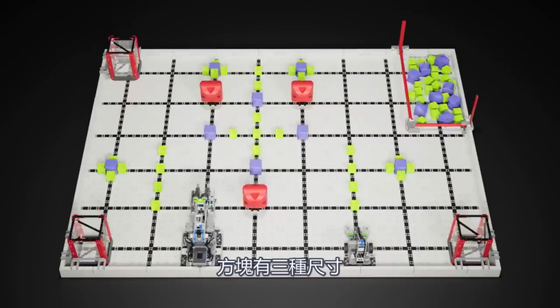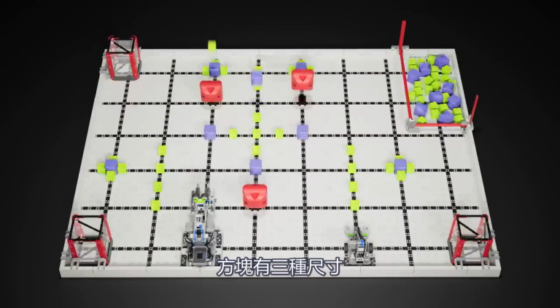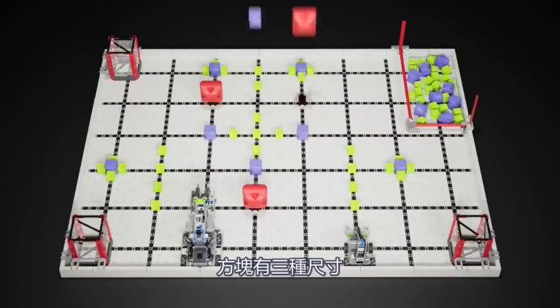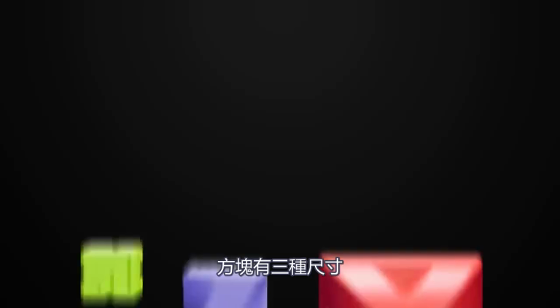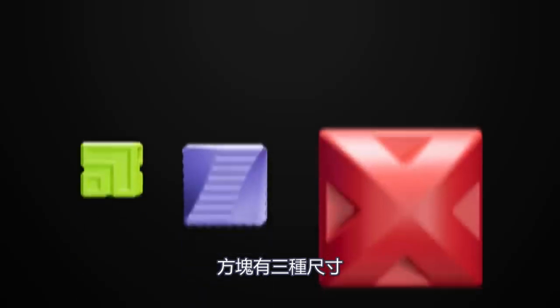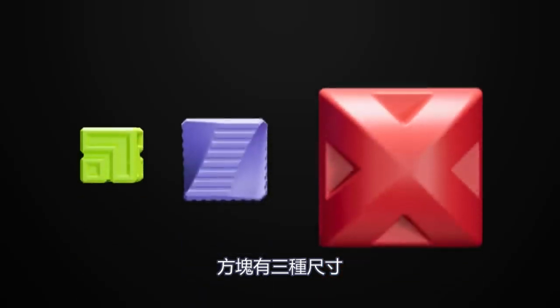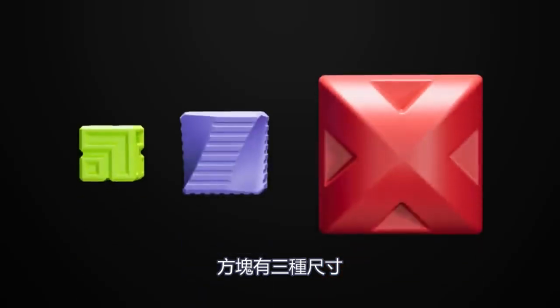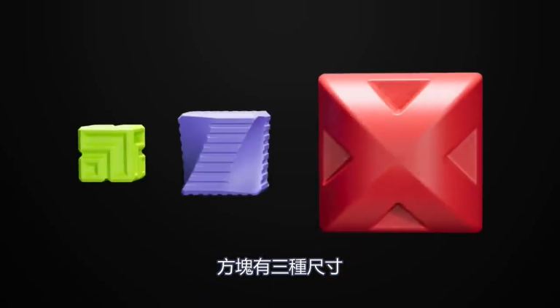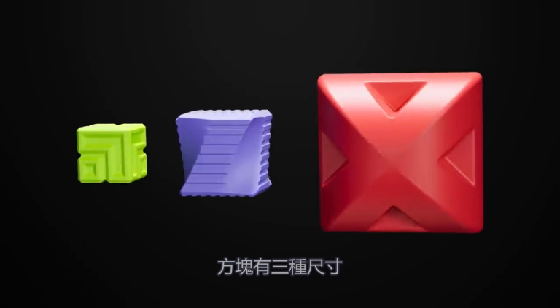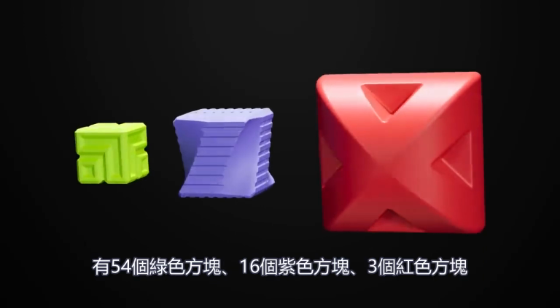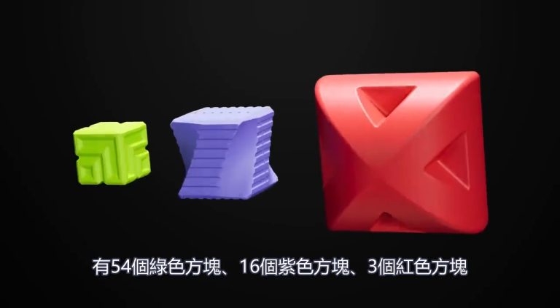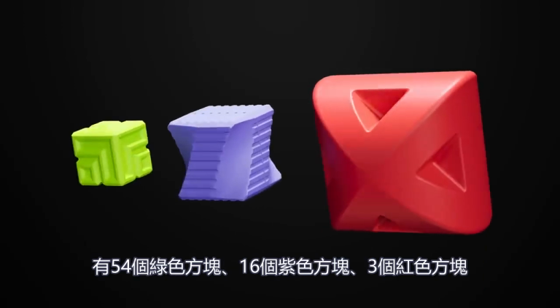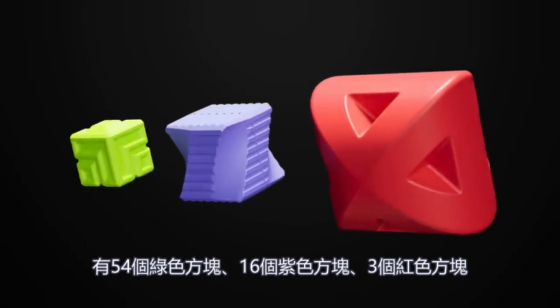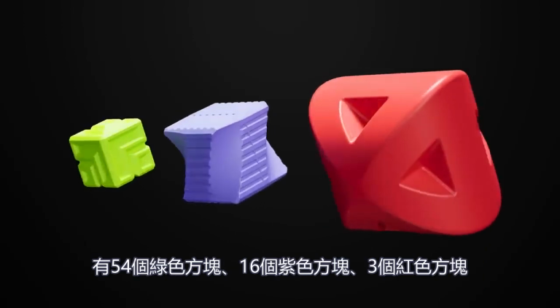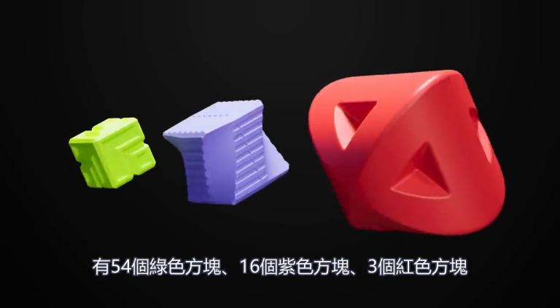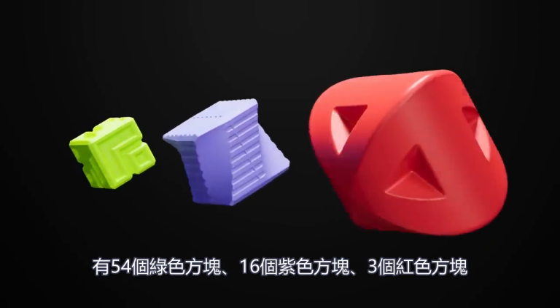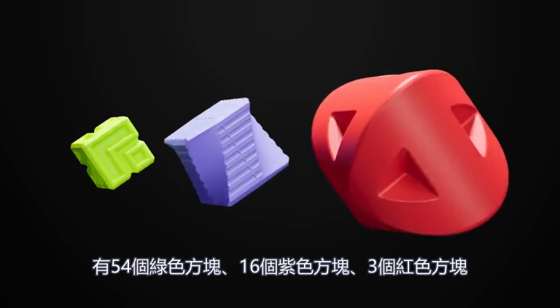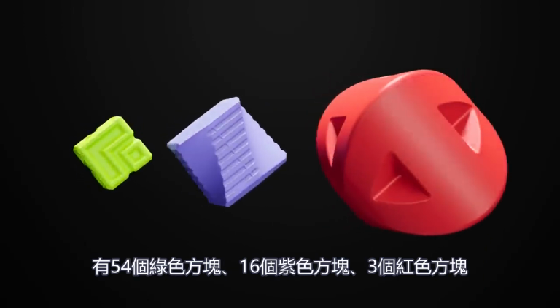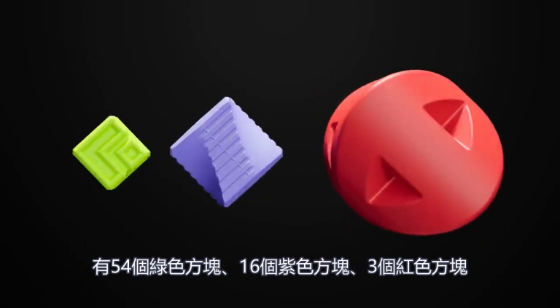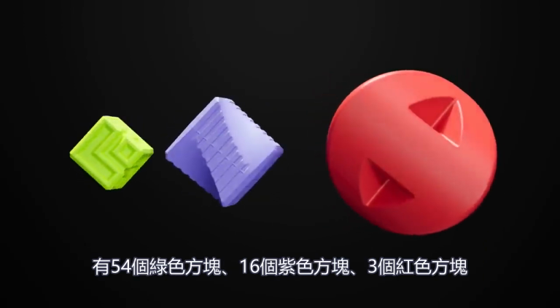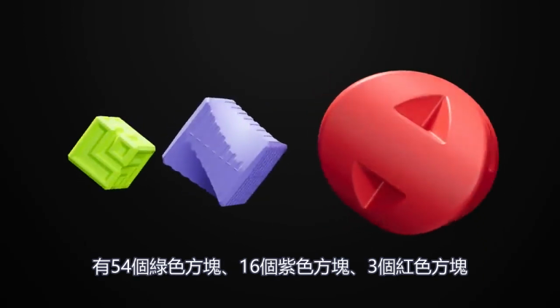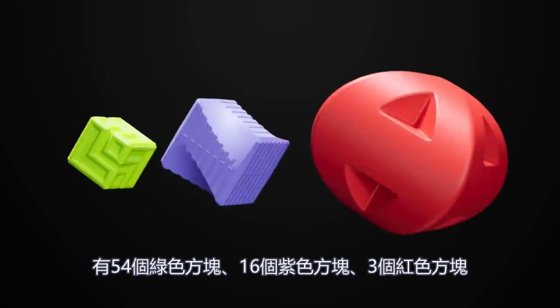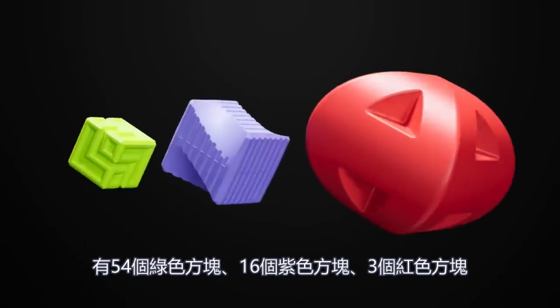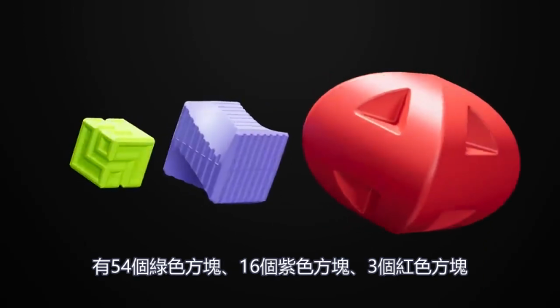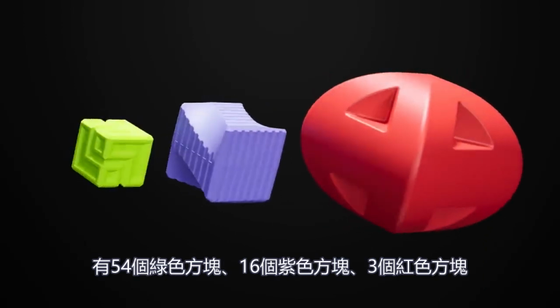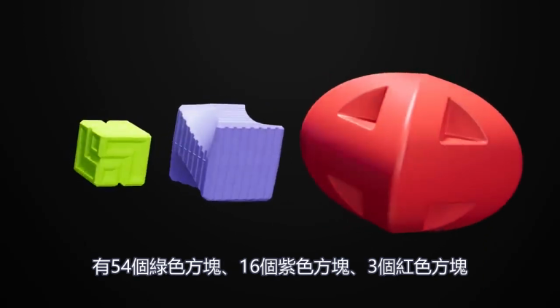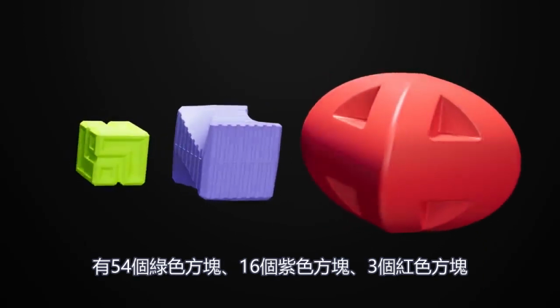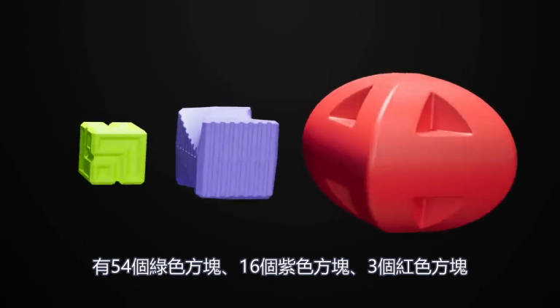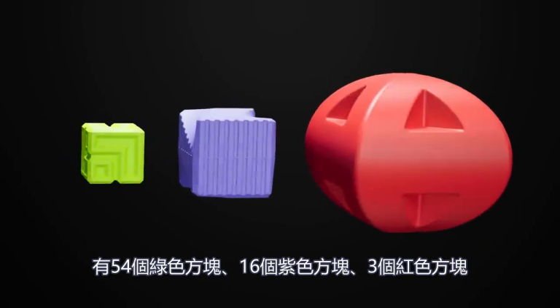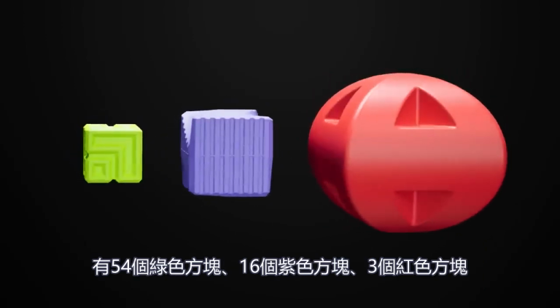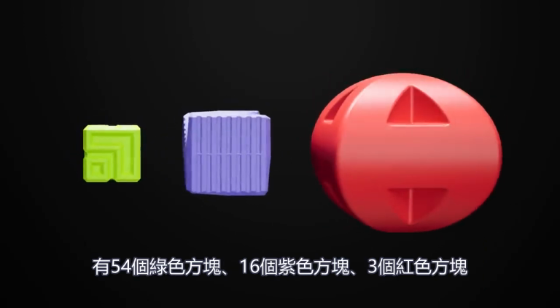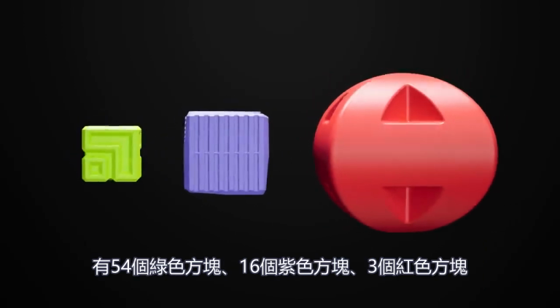Blocks come in three sizes. There are 54 green blocks, 16 purple, and three red.